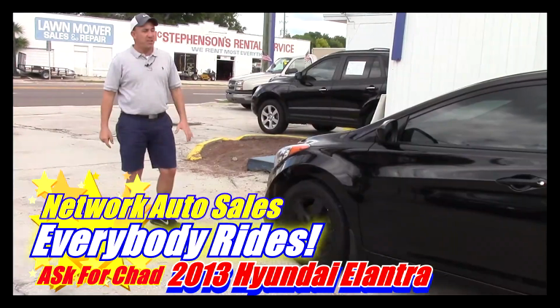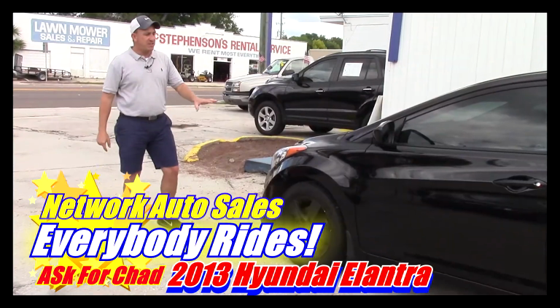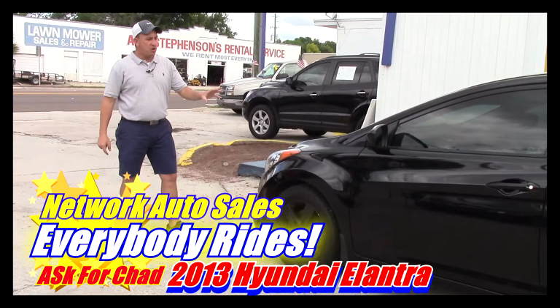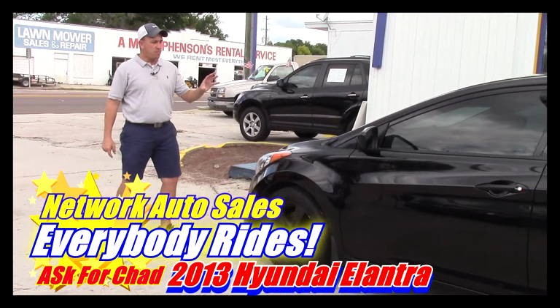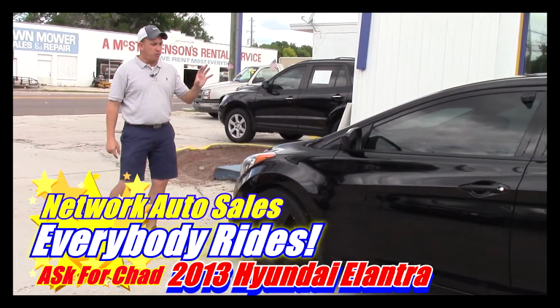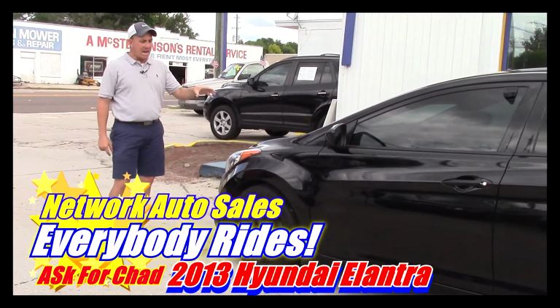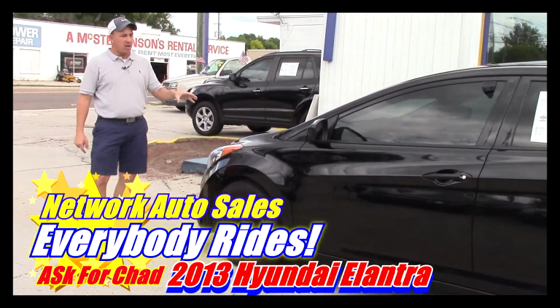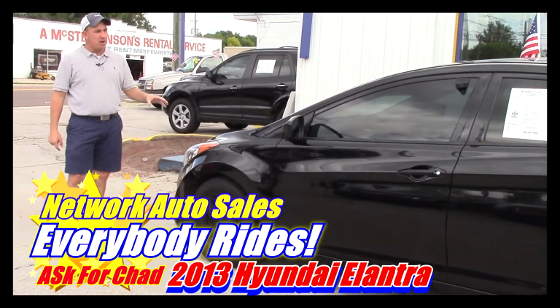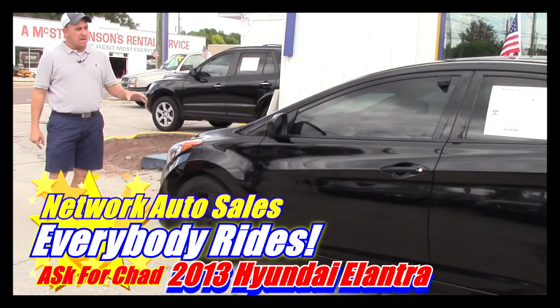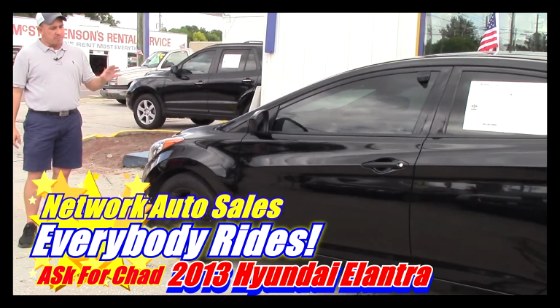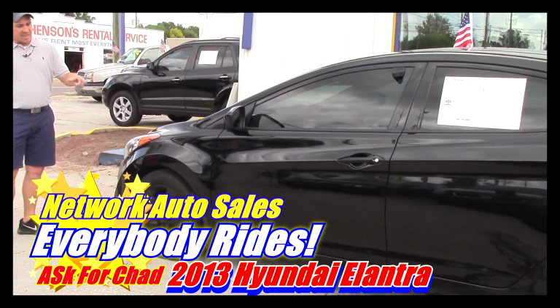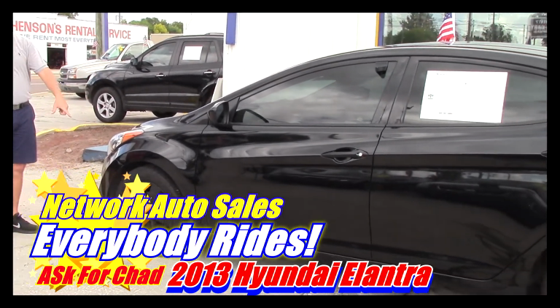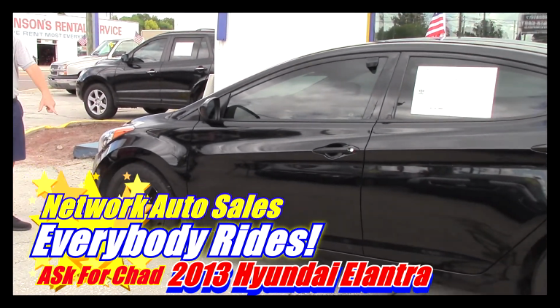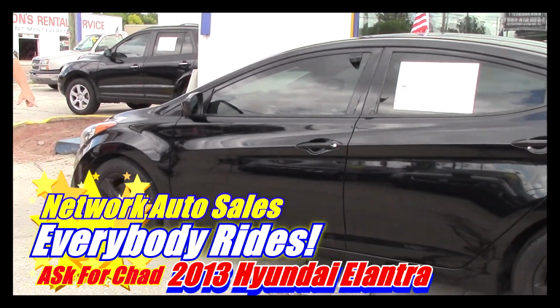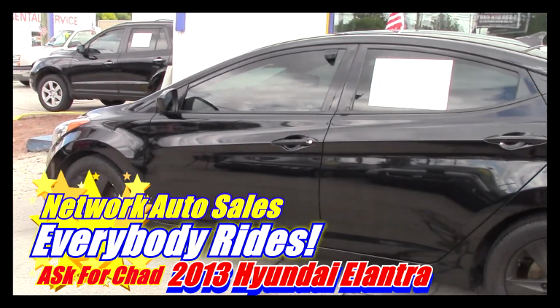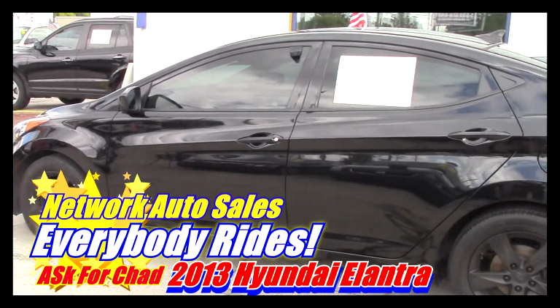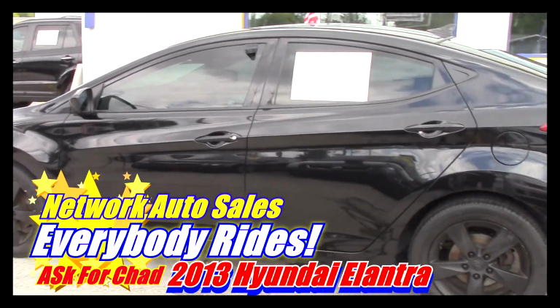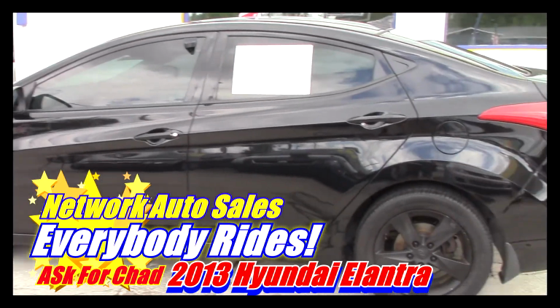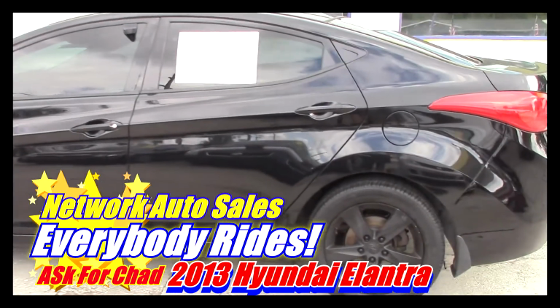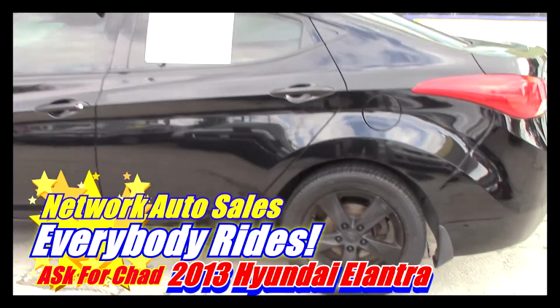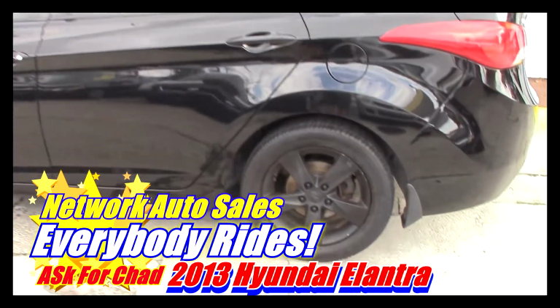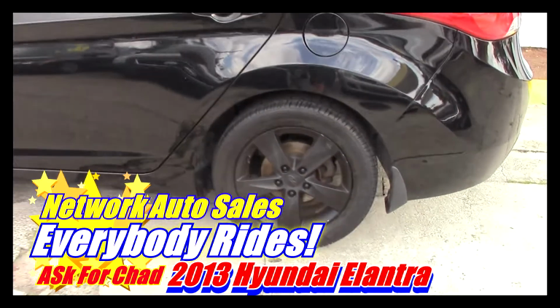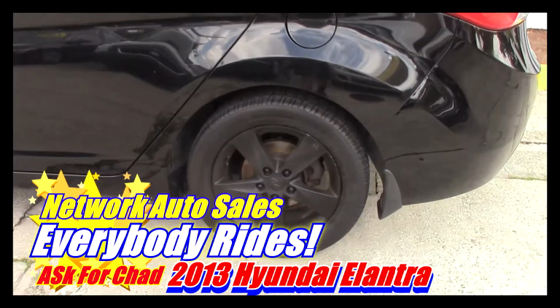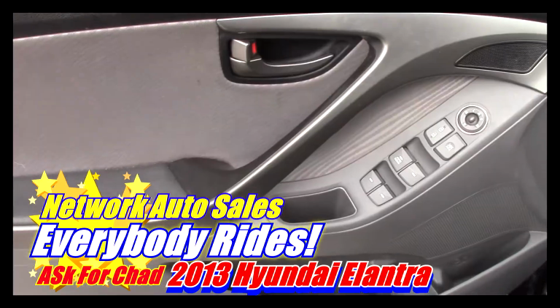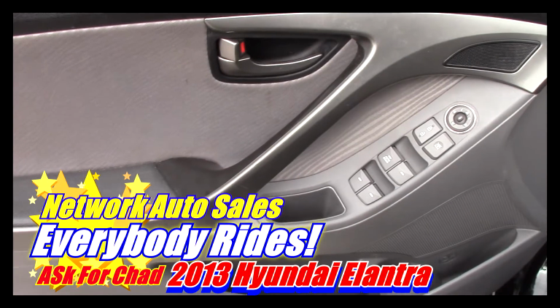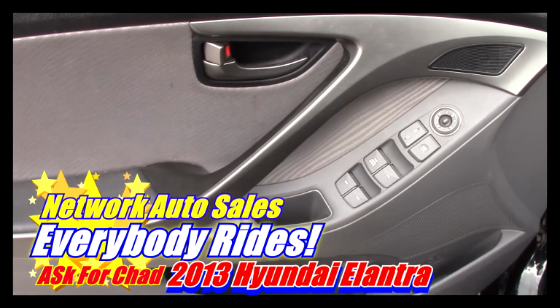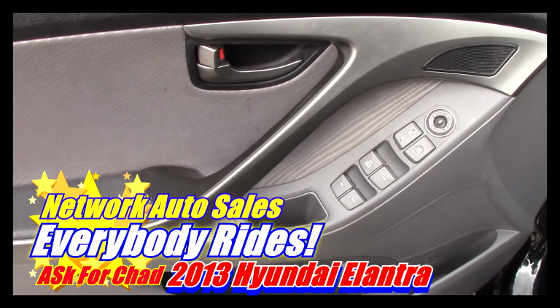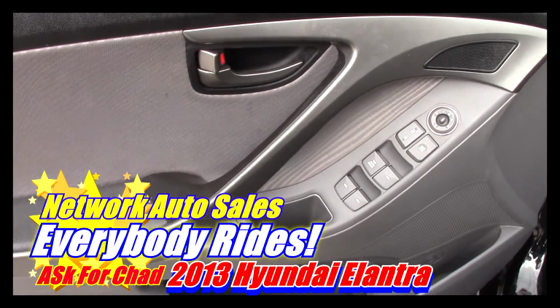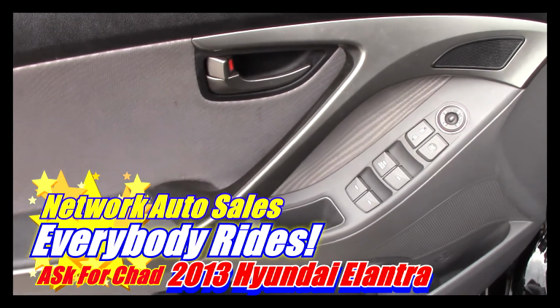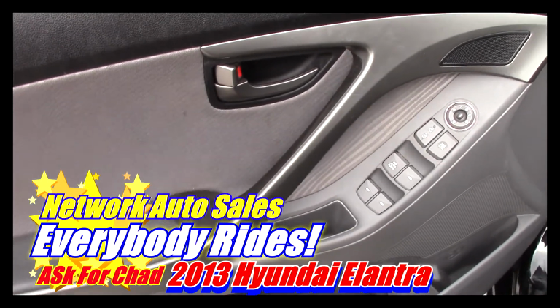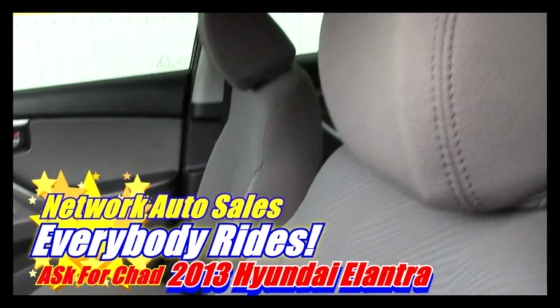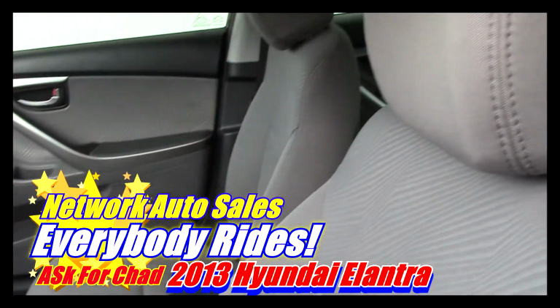As you can see, this car has a beautiful black color. It's got the painted rims to match the car. It's got a good set of Goodyear tires. It's got power windows, power locks, power mirrors. It's in great shape.